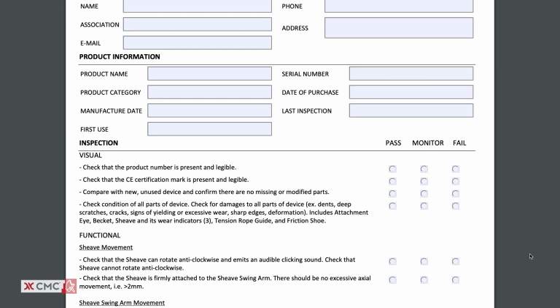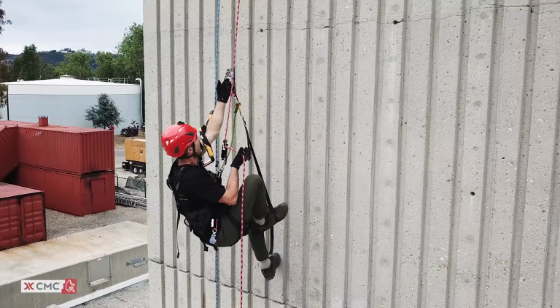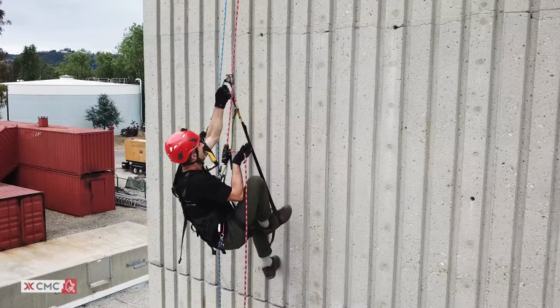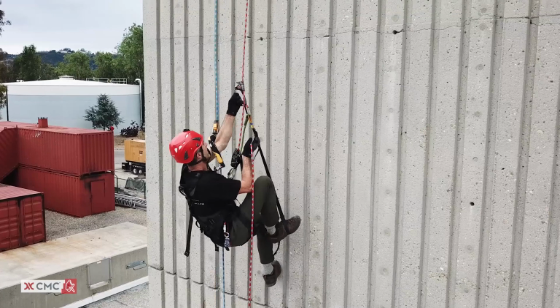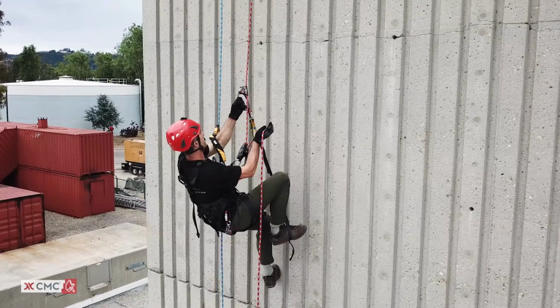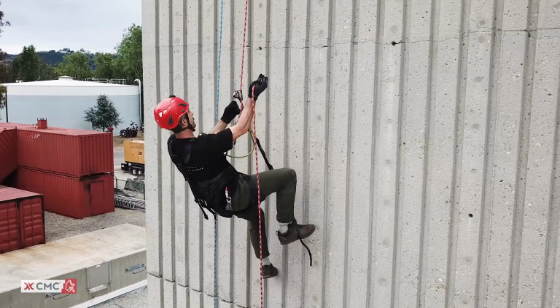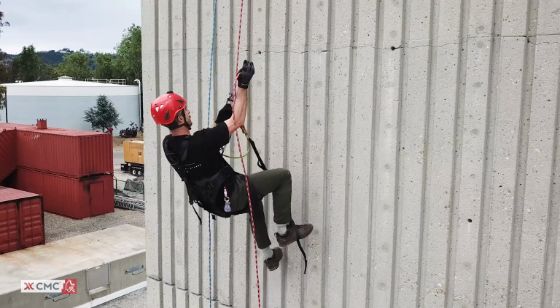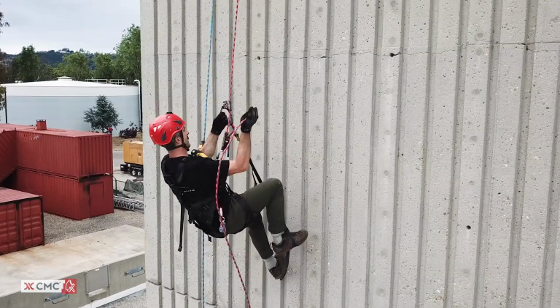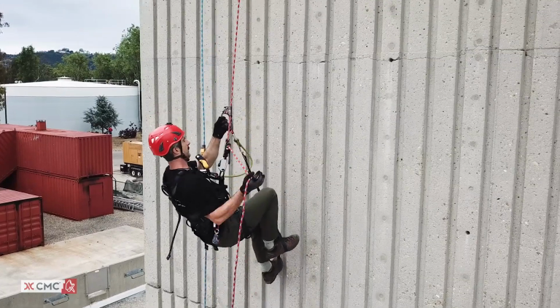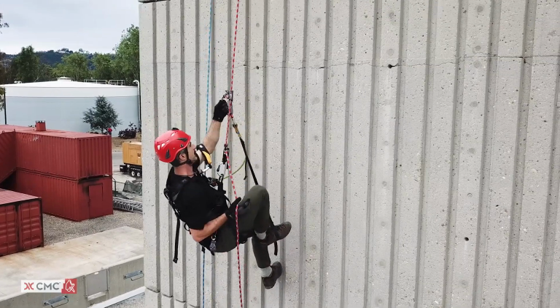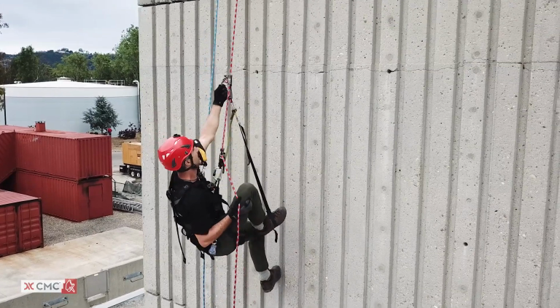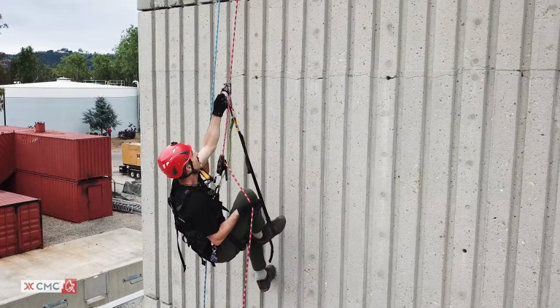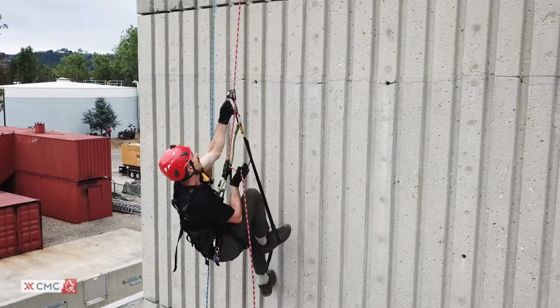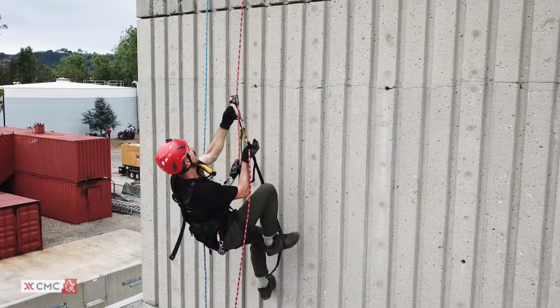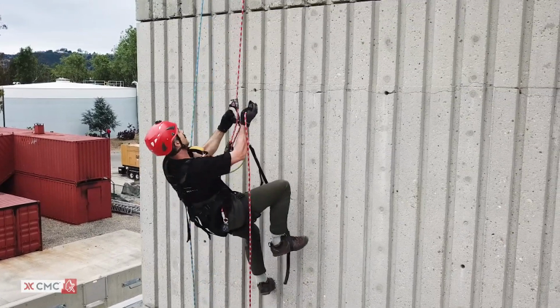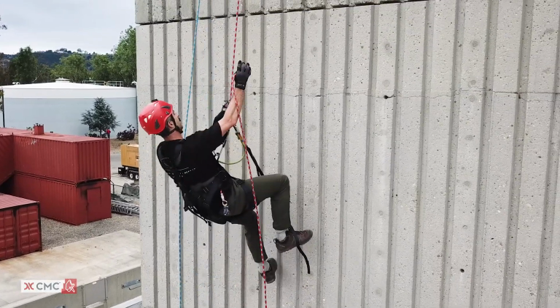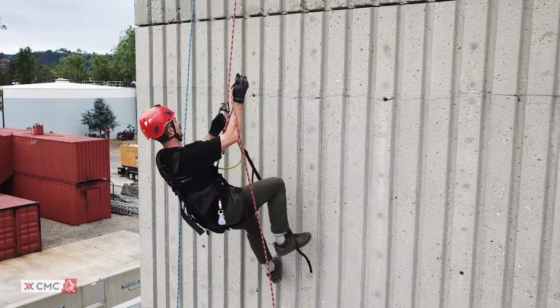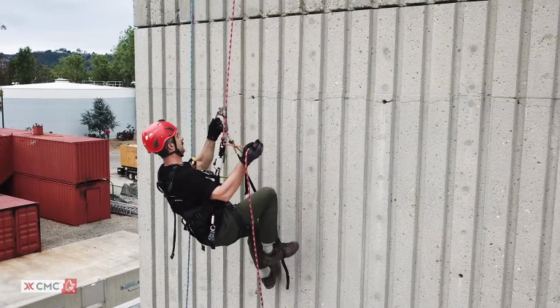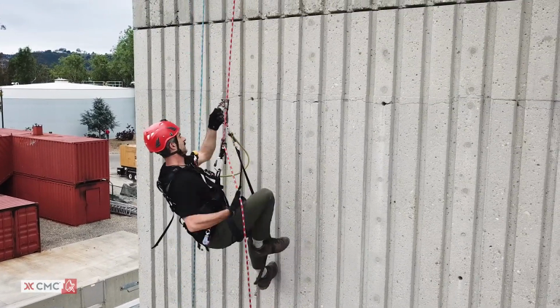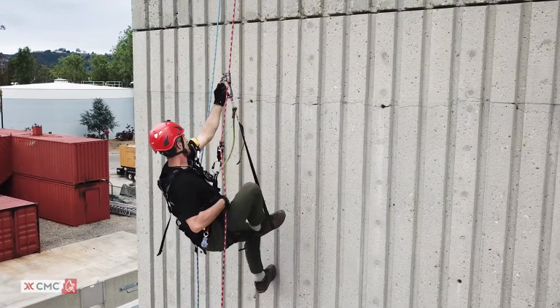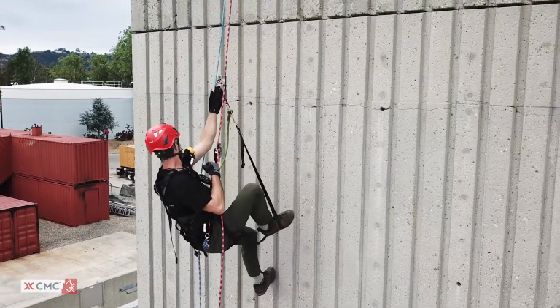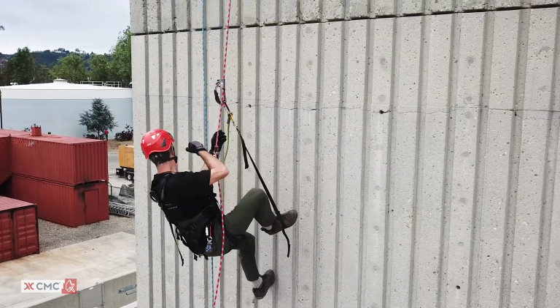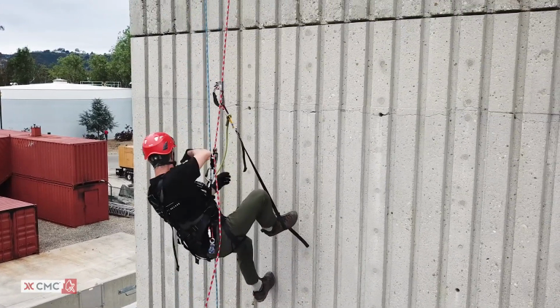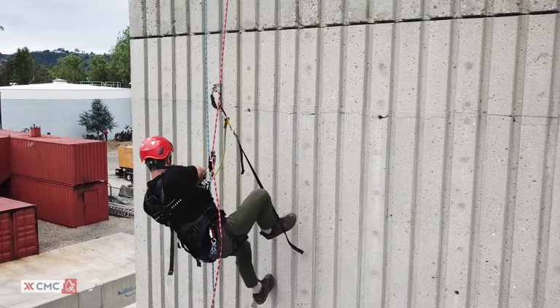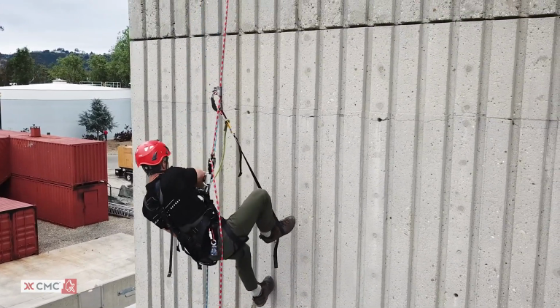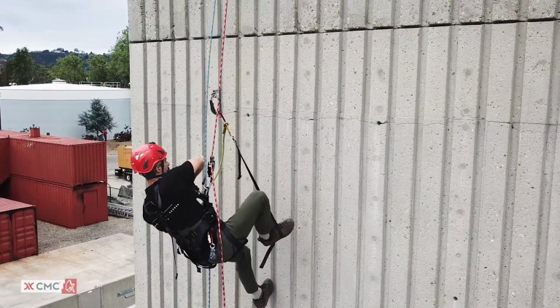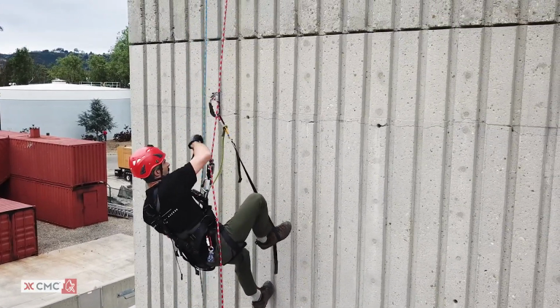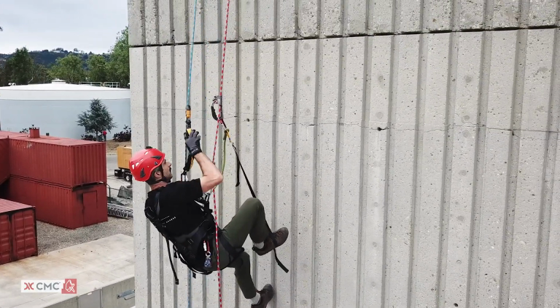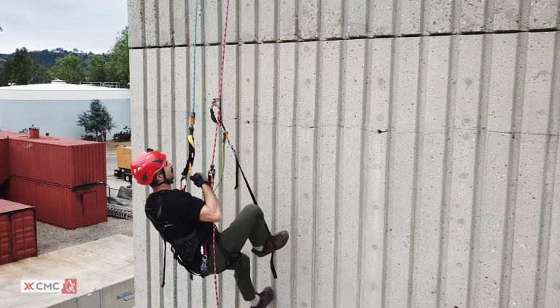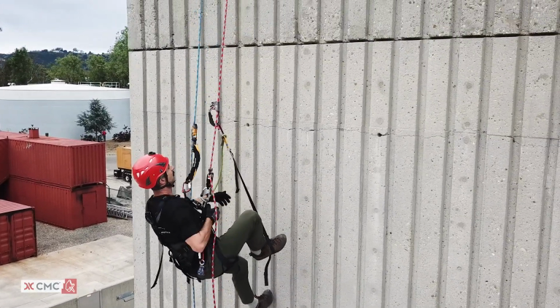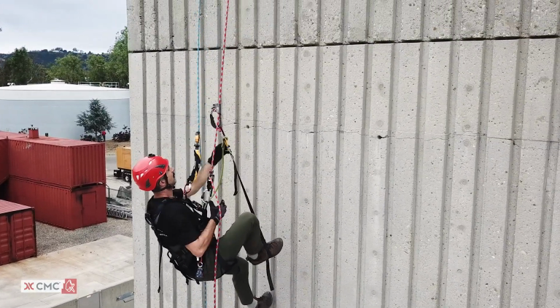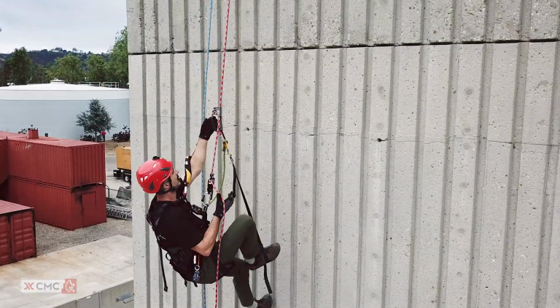In the next video, we'll discuss ascending and descending rope with a clutch. We'll see you there.